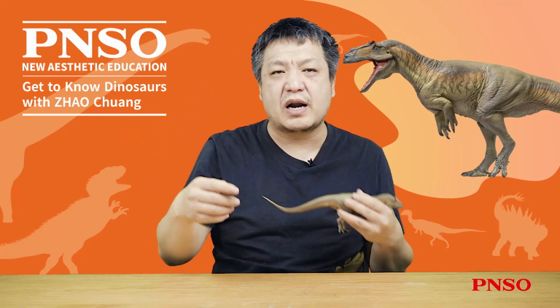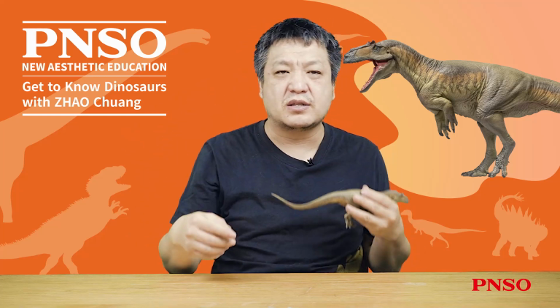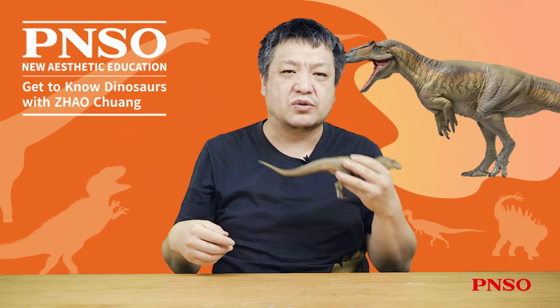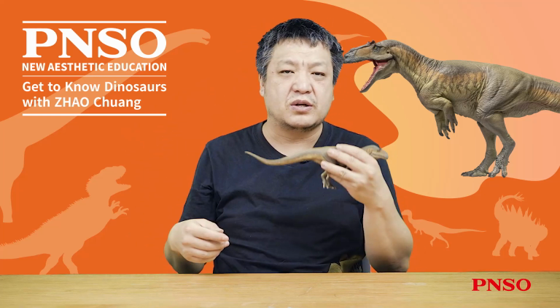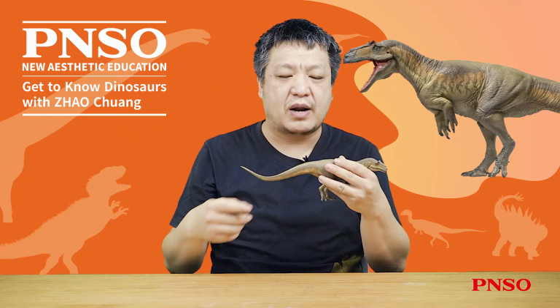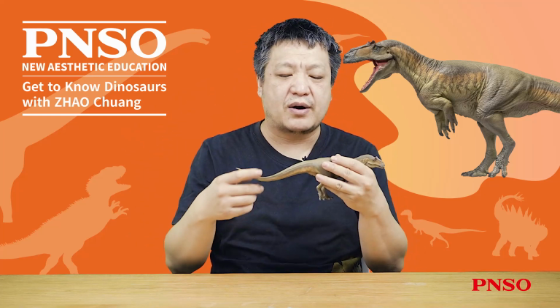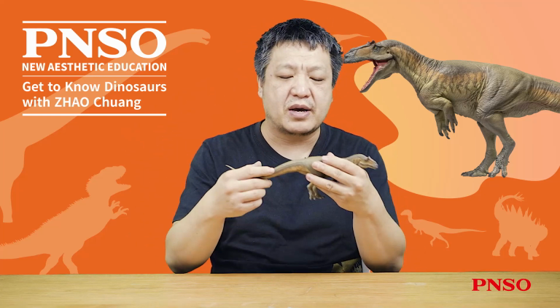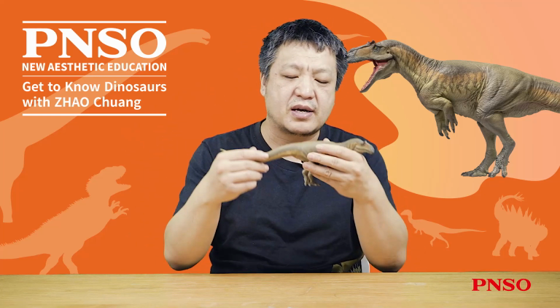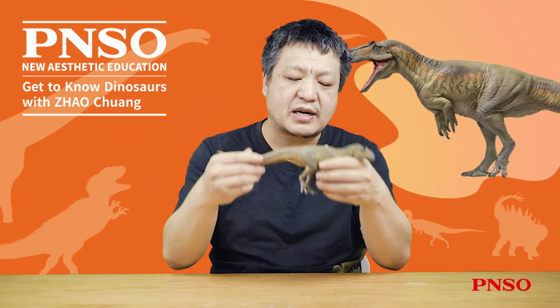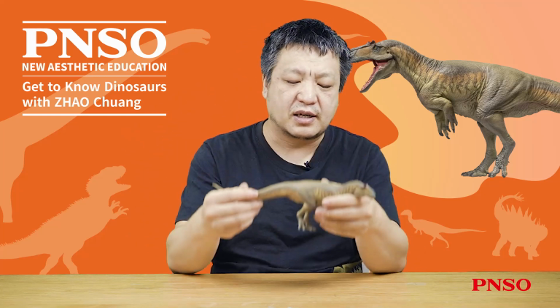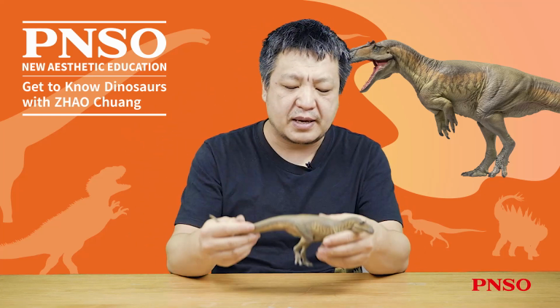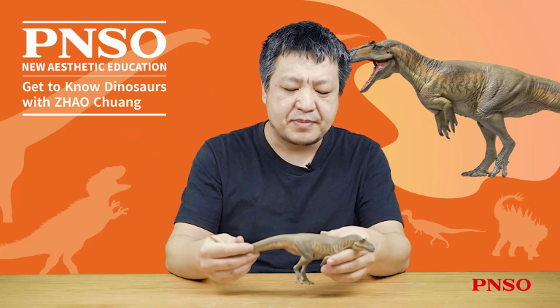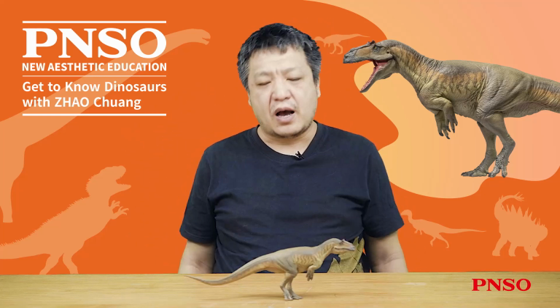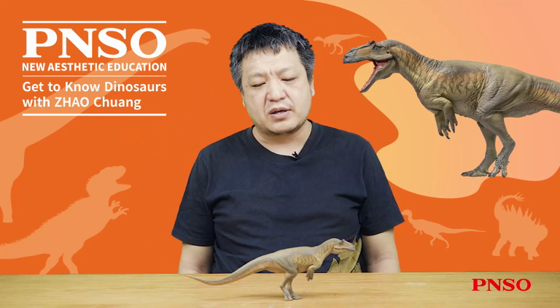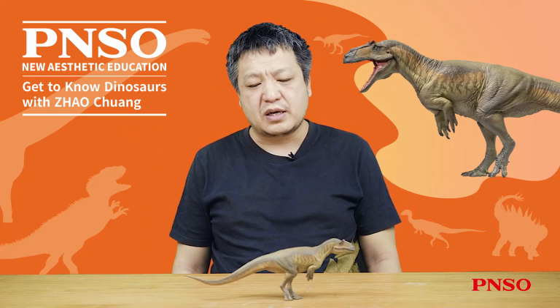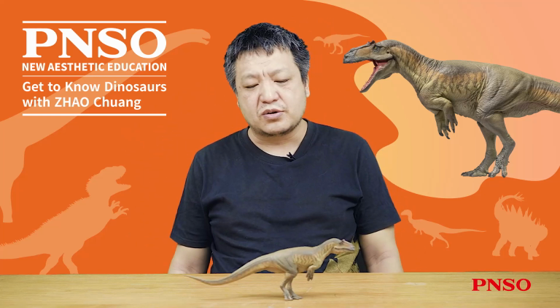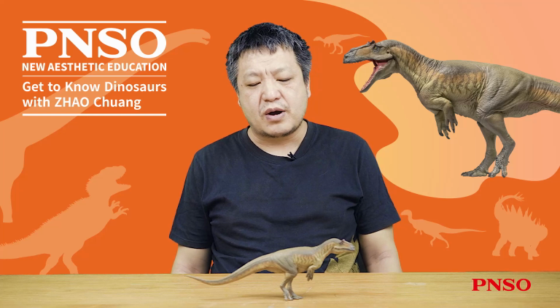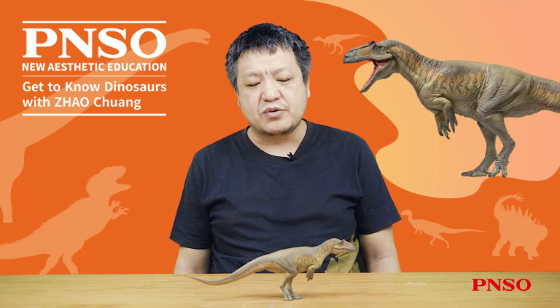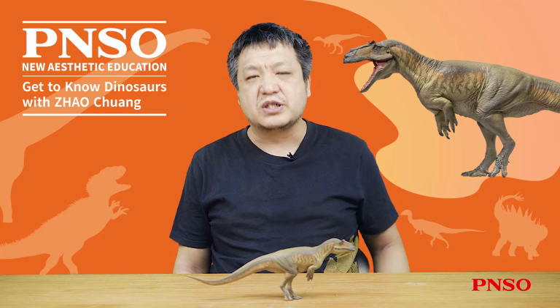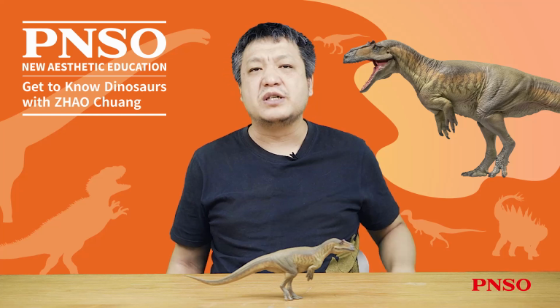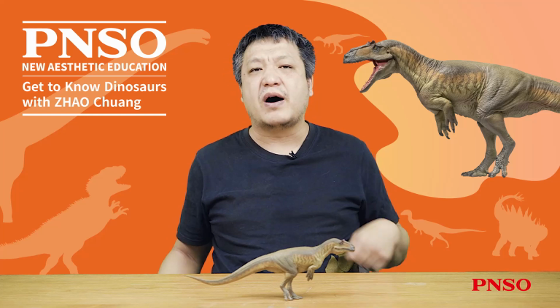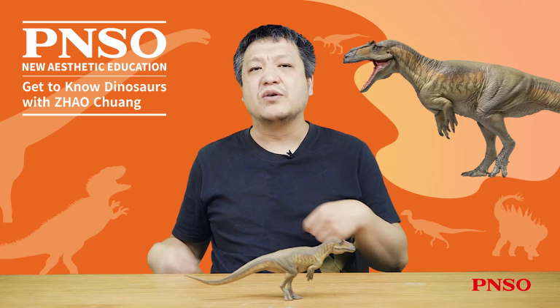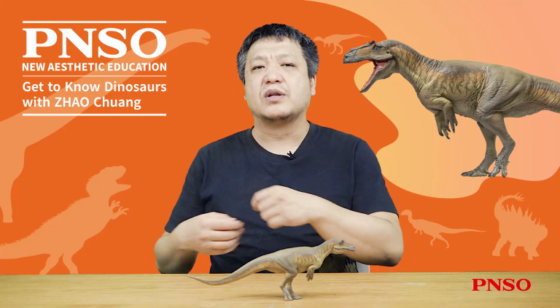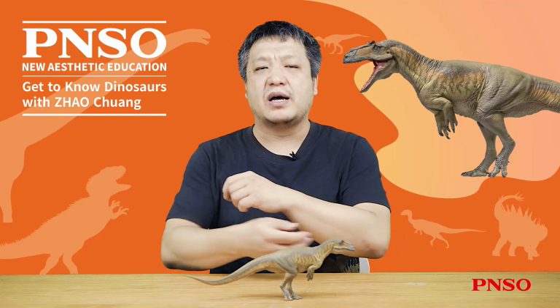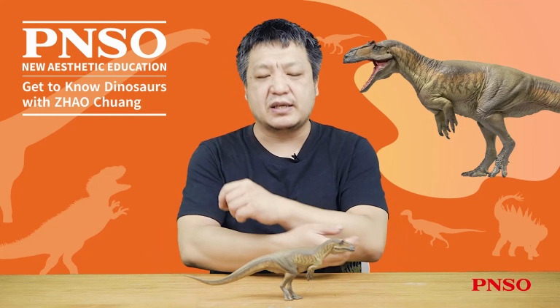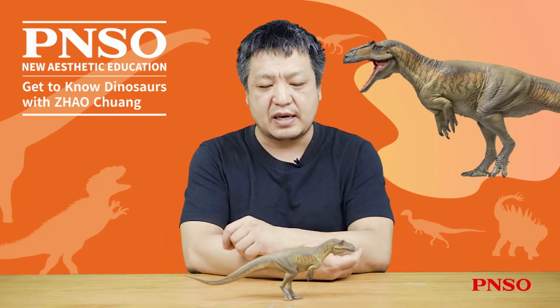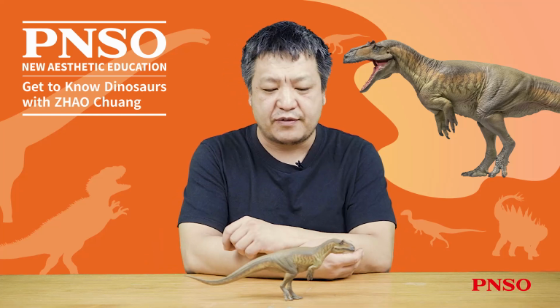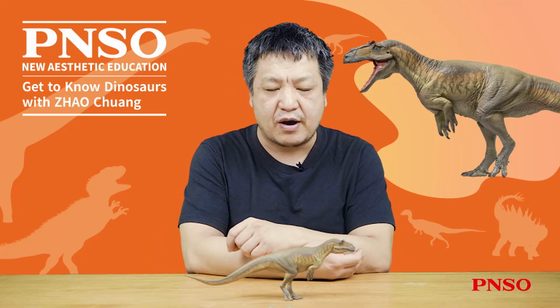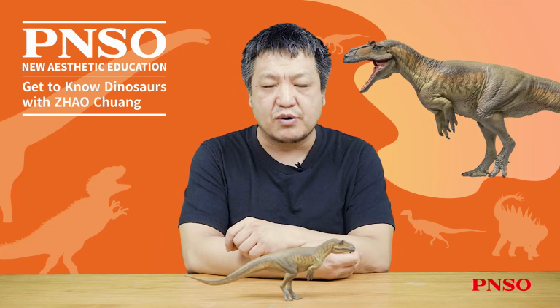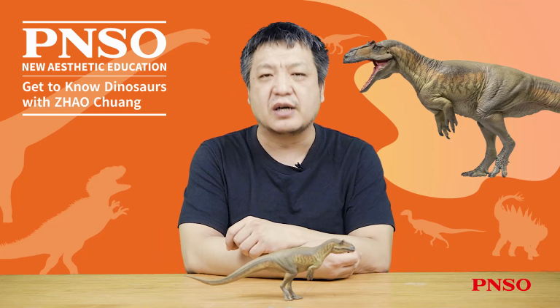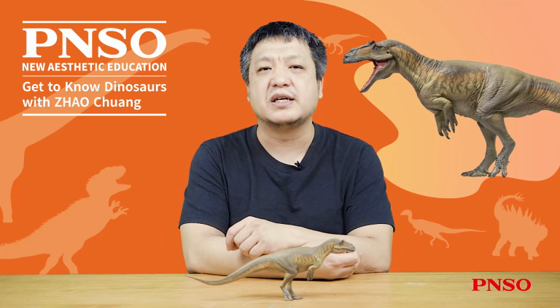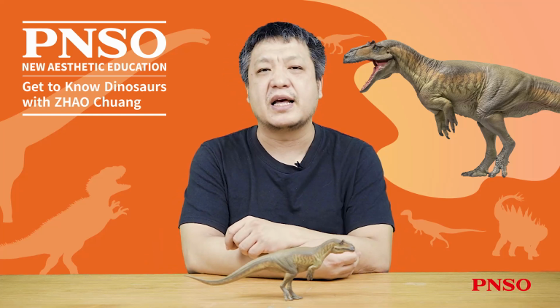The above concludes our introduction to Donald the Saurophaganax. Thank you all.